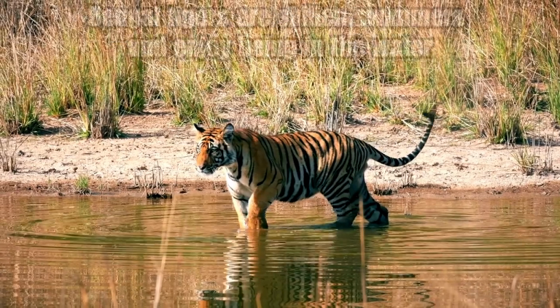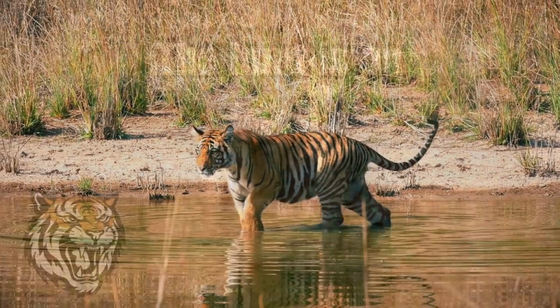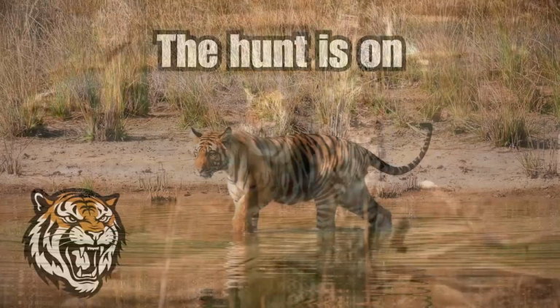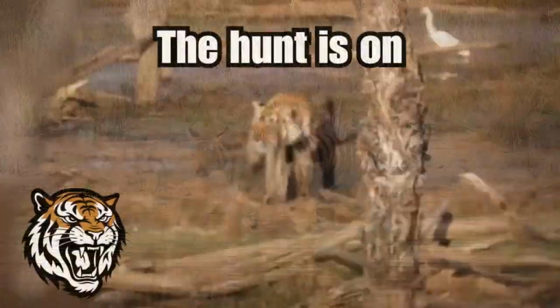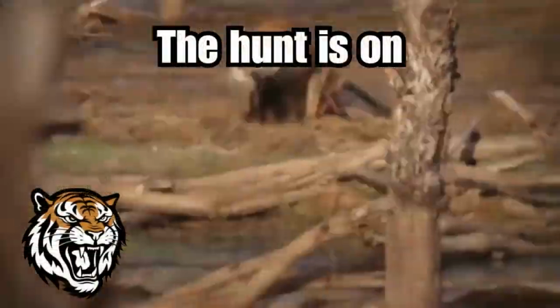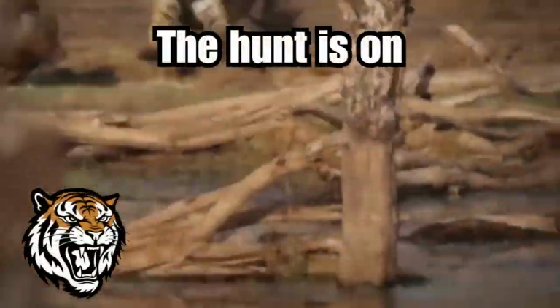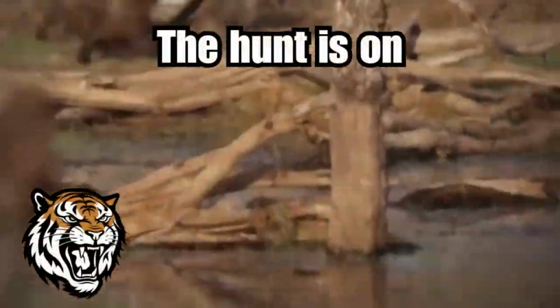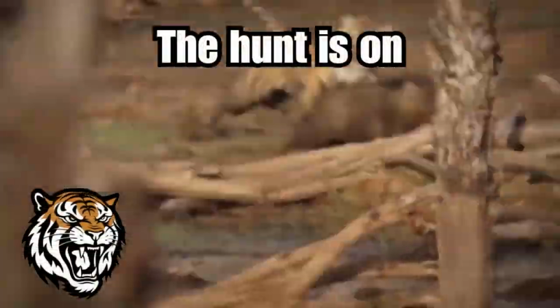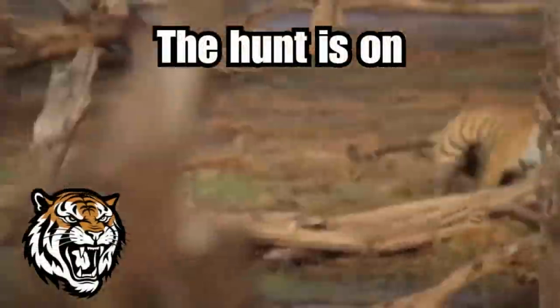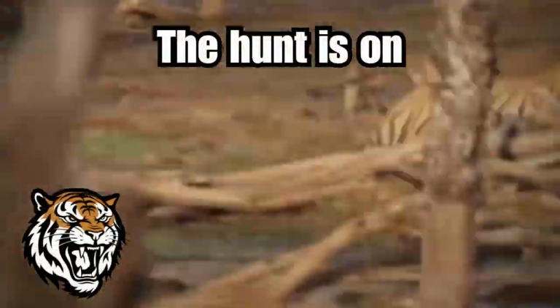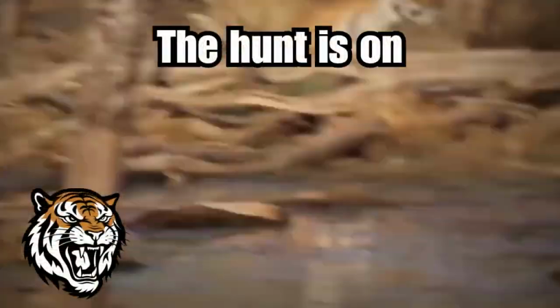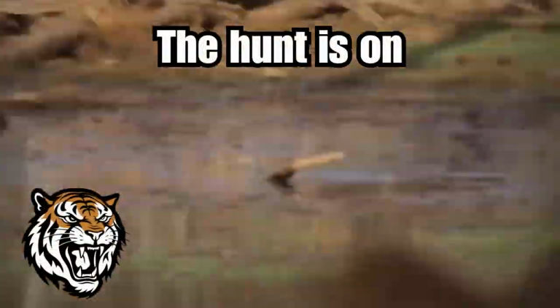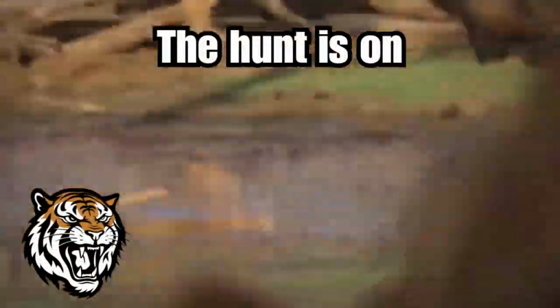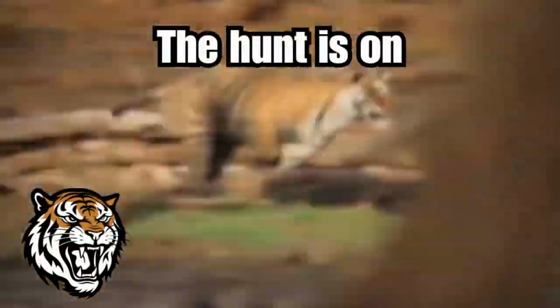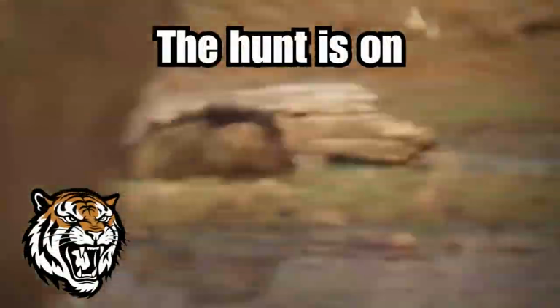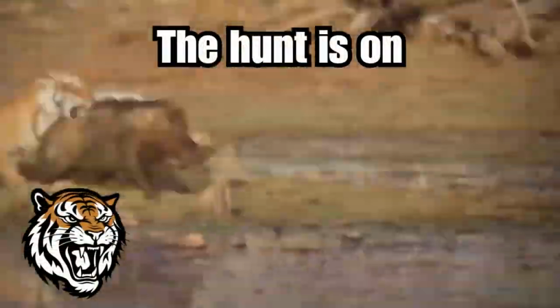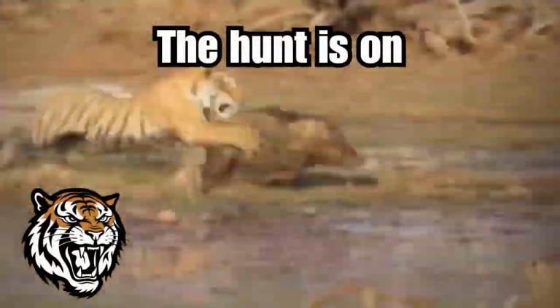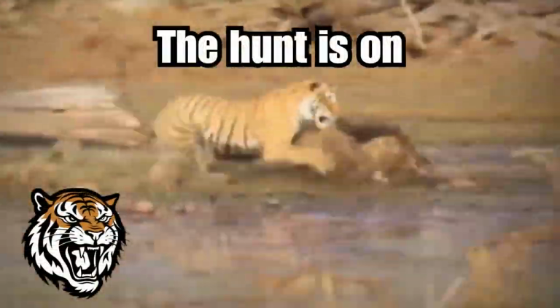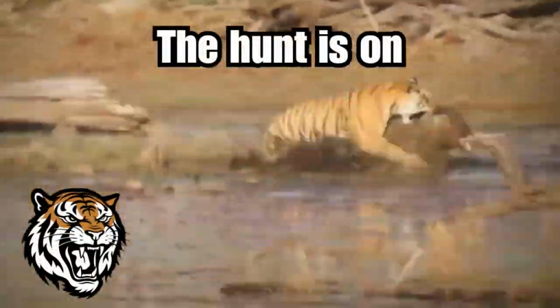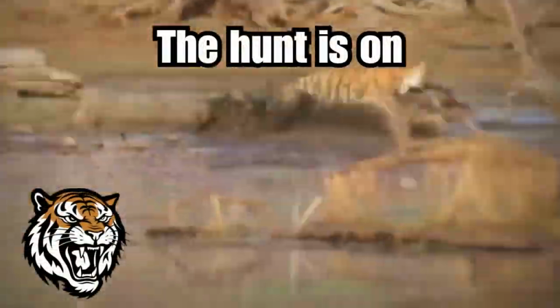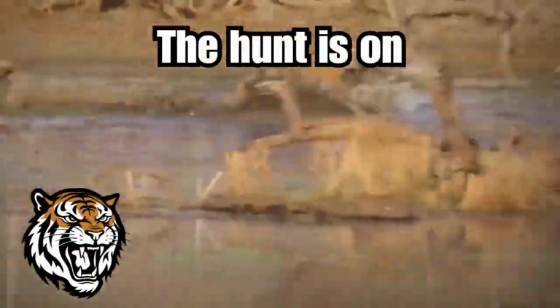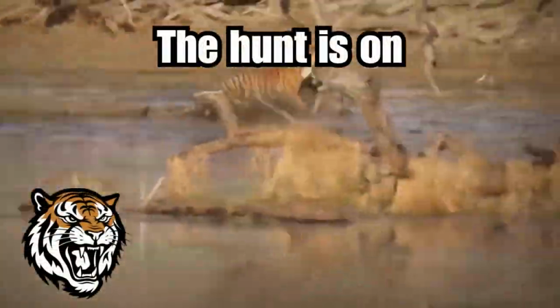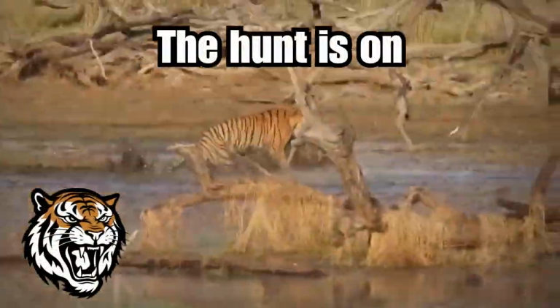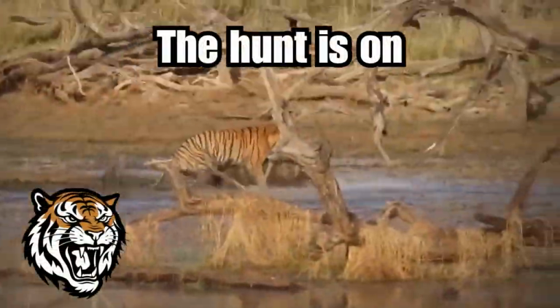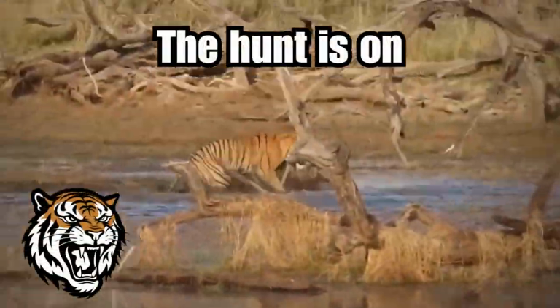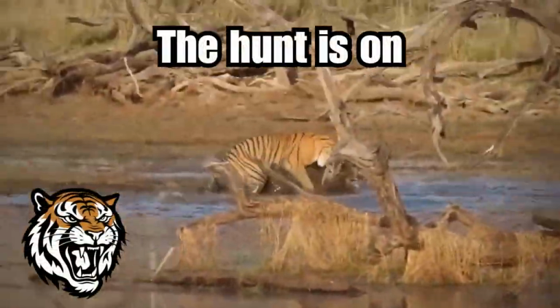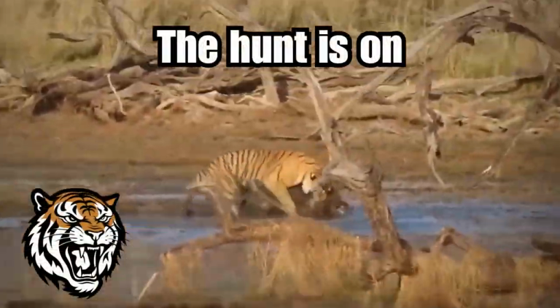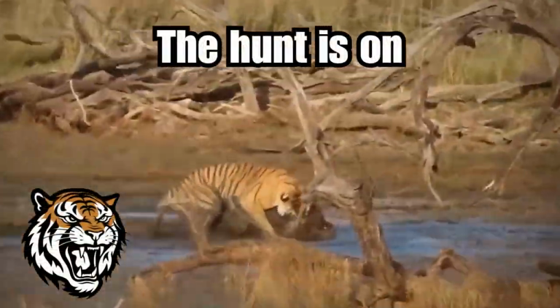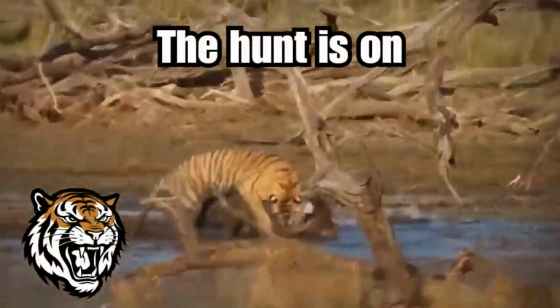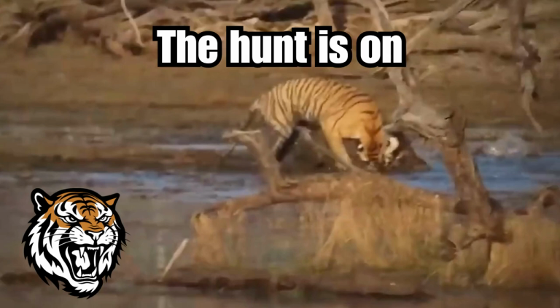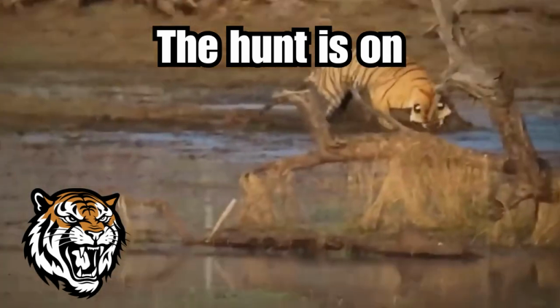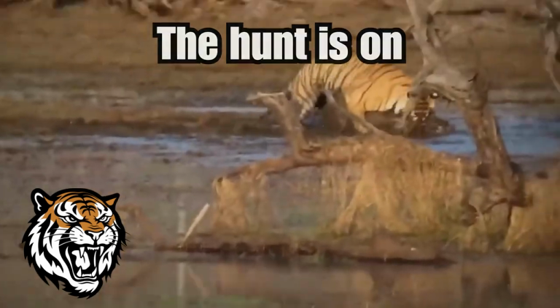Here you can see how a tiger catches a hedgehog after a fierce chase. The hedgehog was not able to escape.